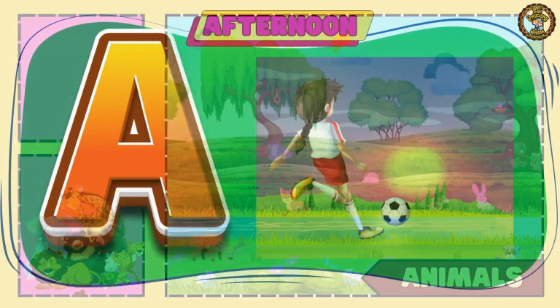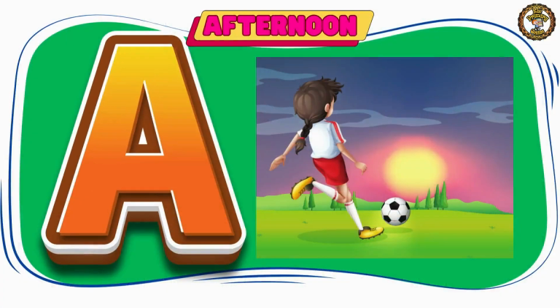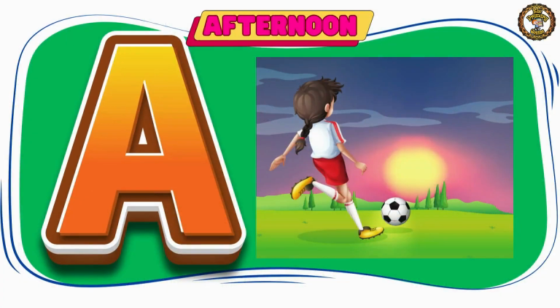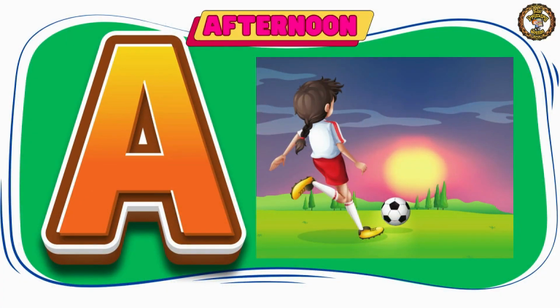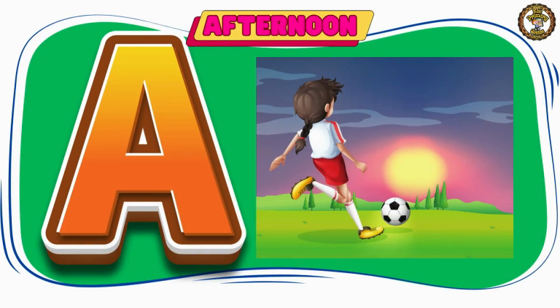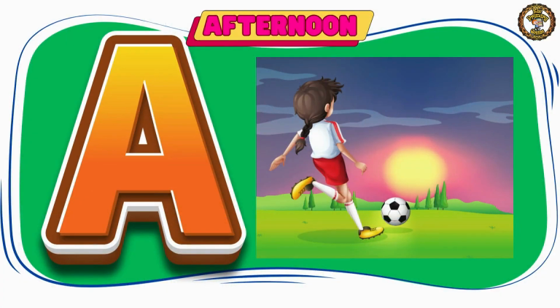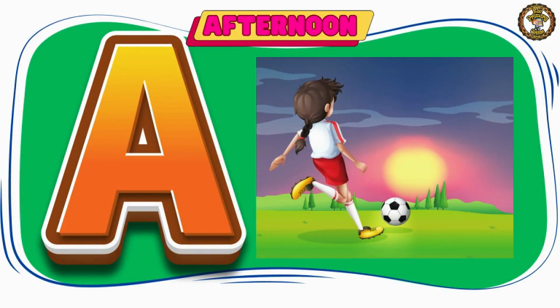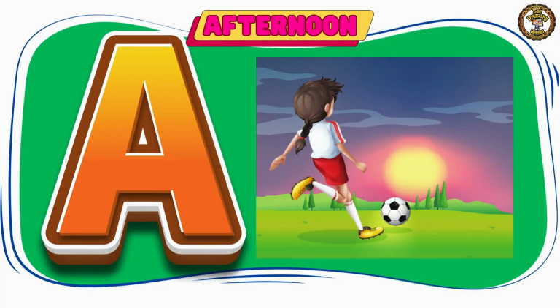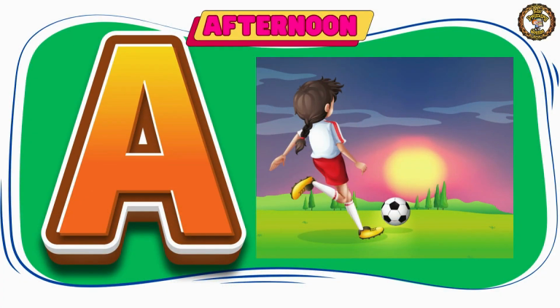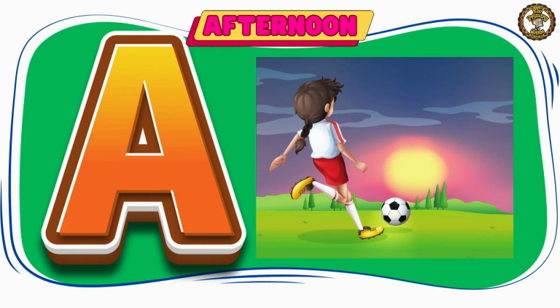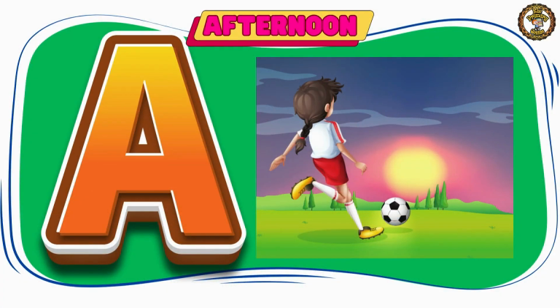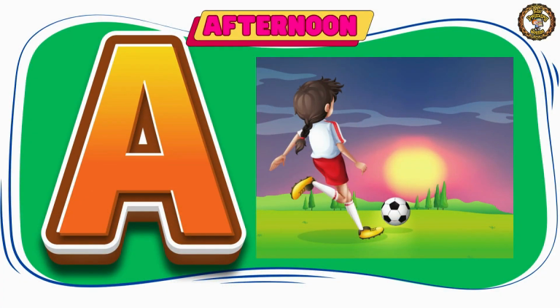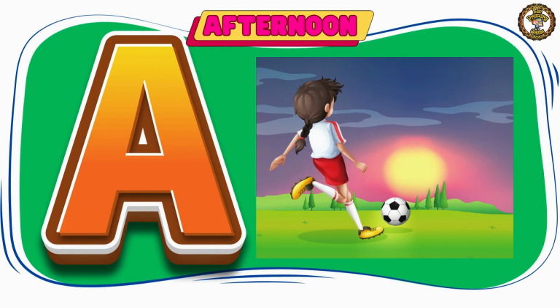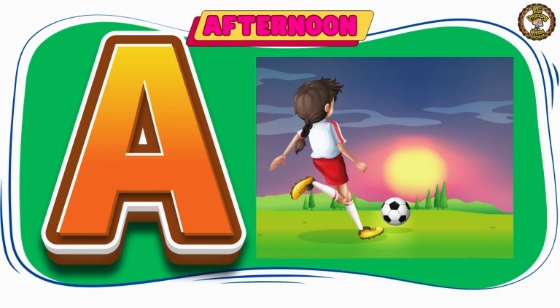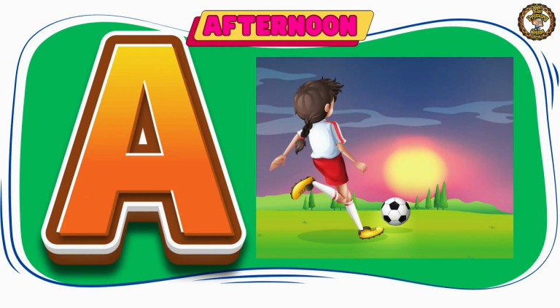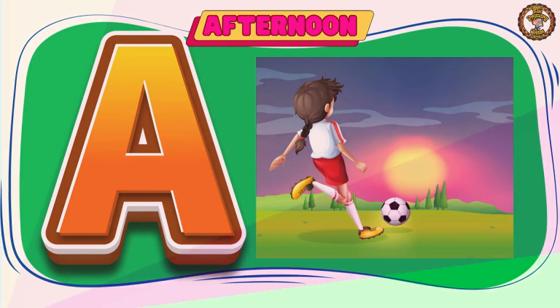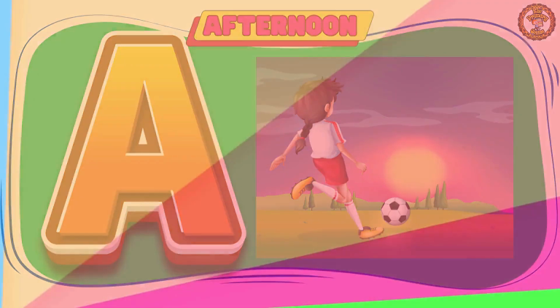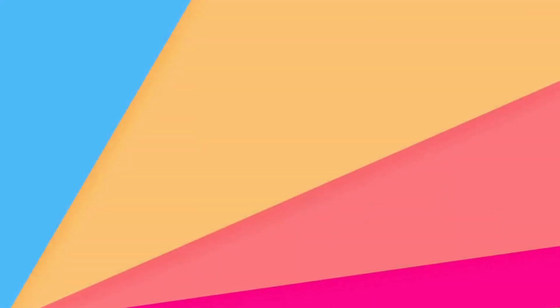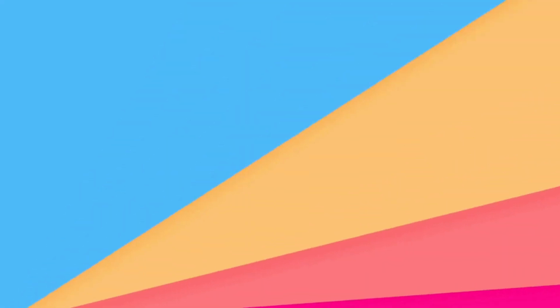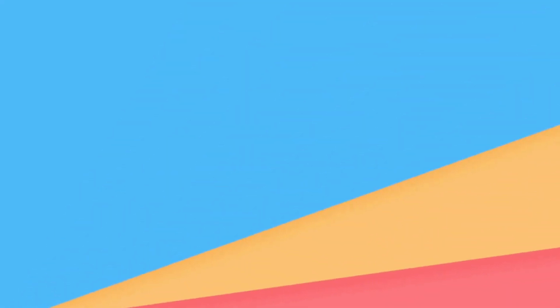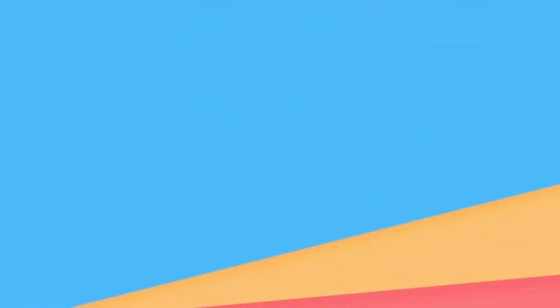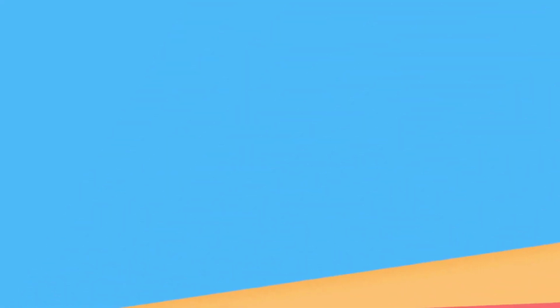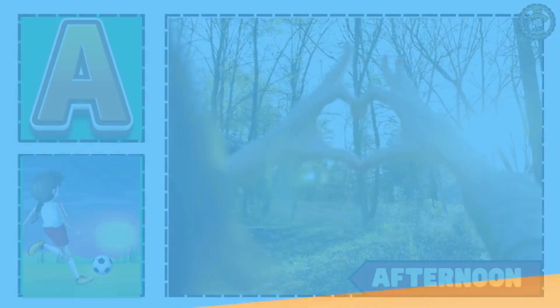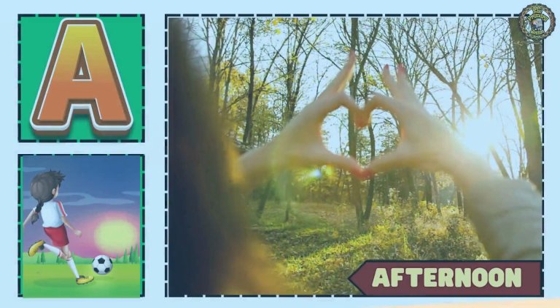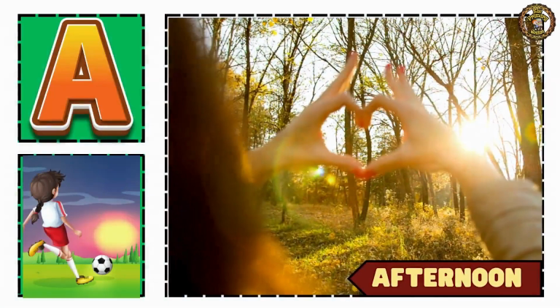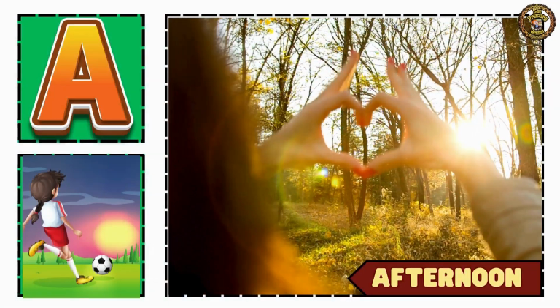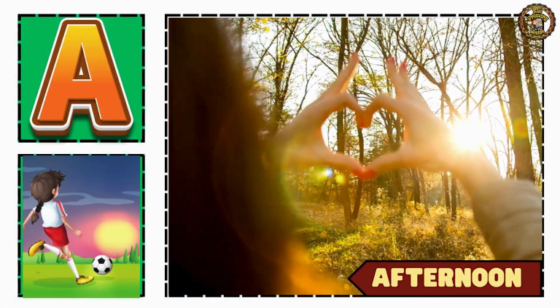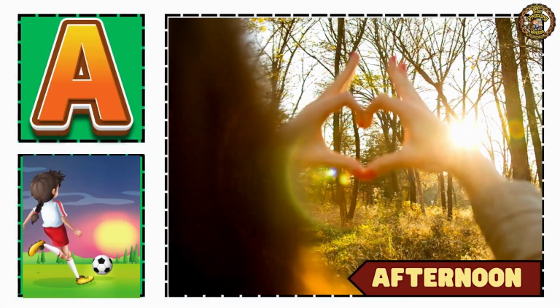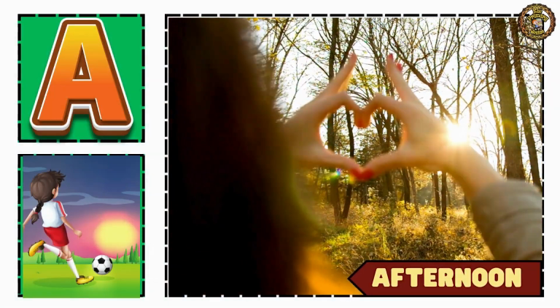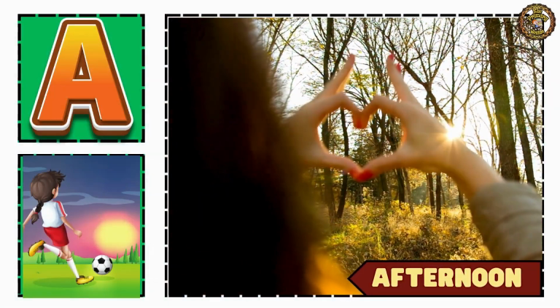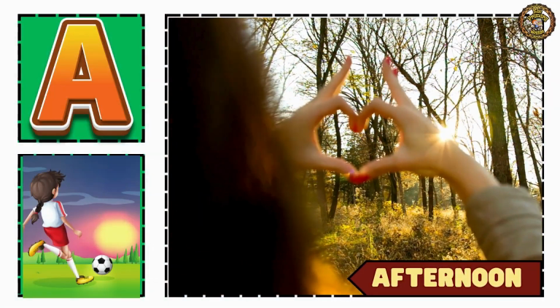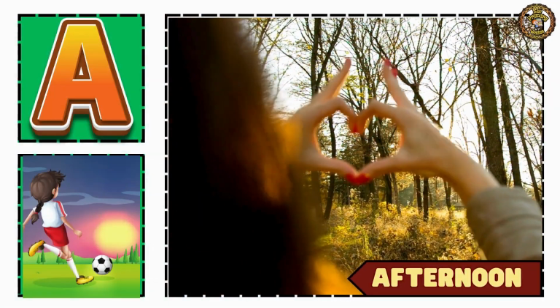Our last word is afternoon. Say it loudly, kids — afternoon.